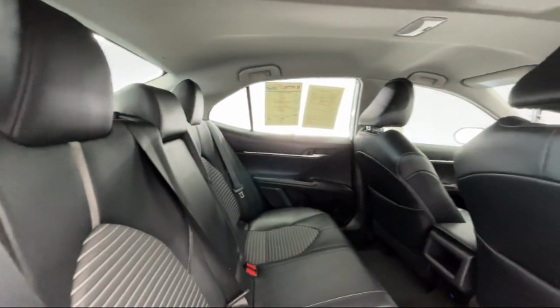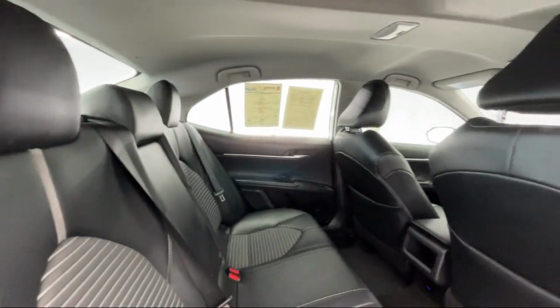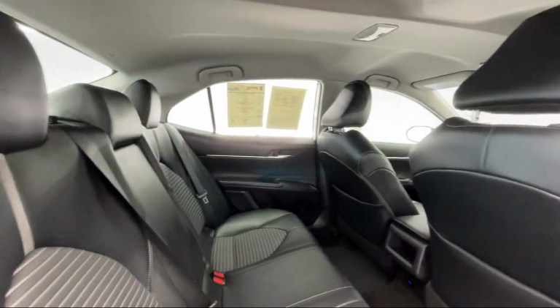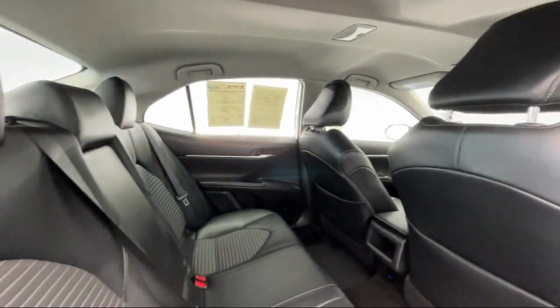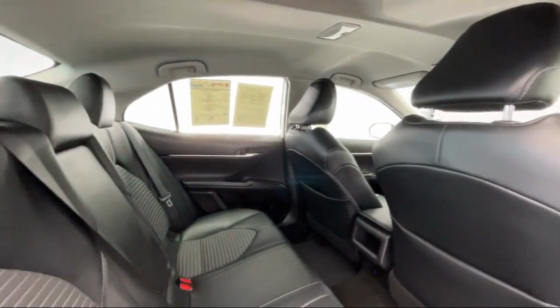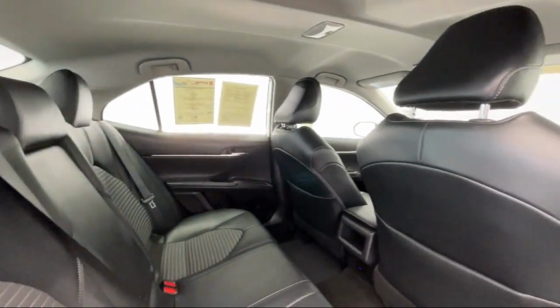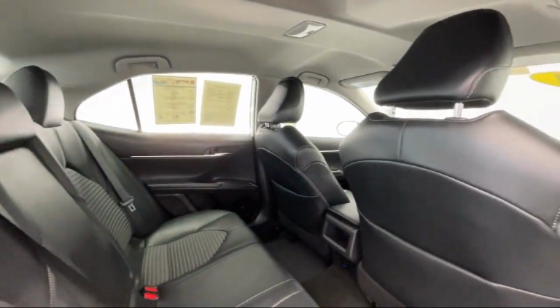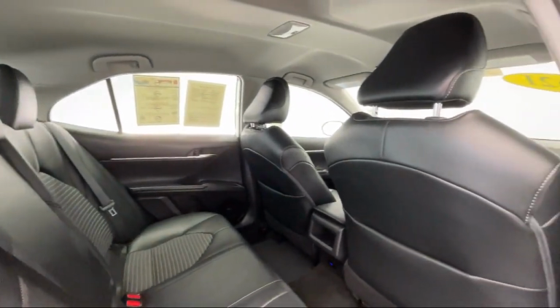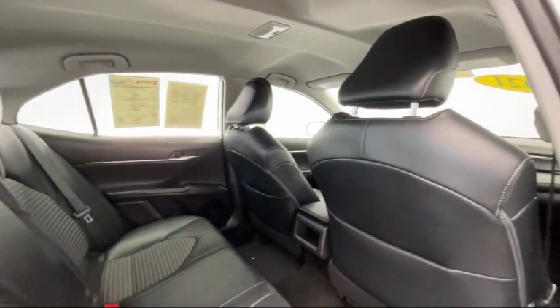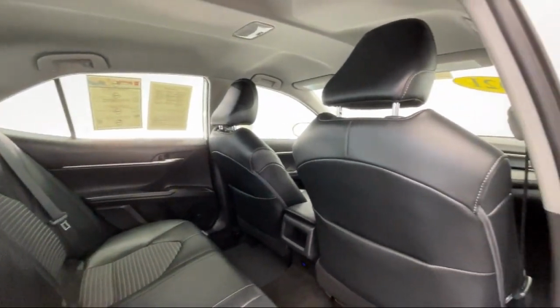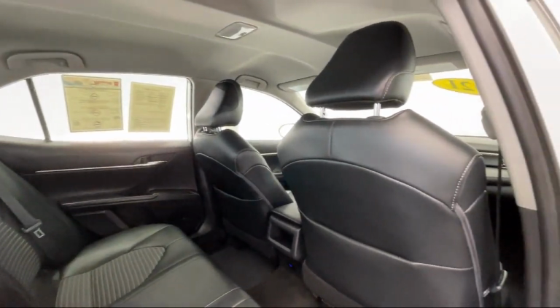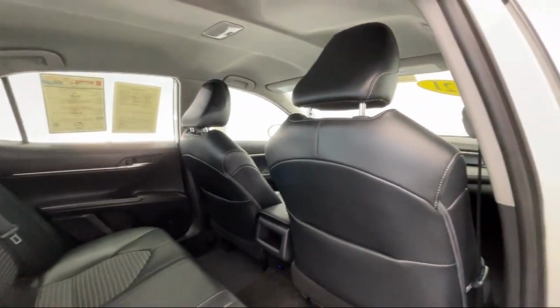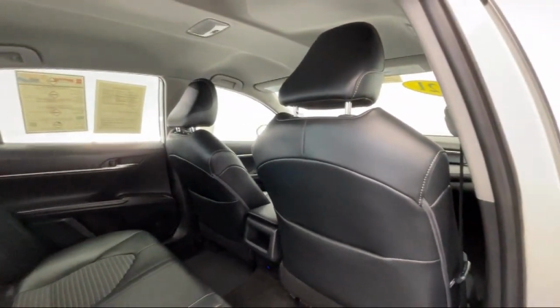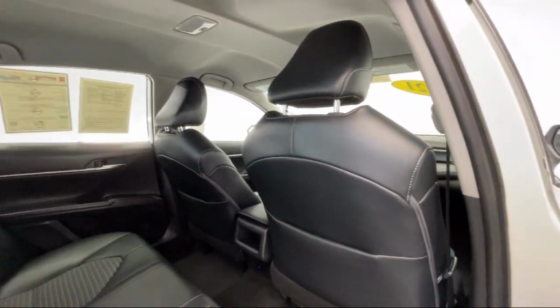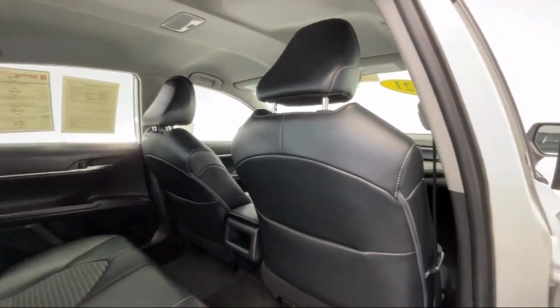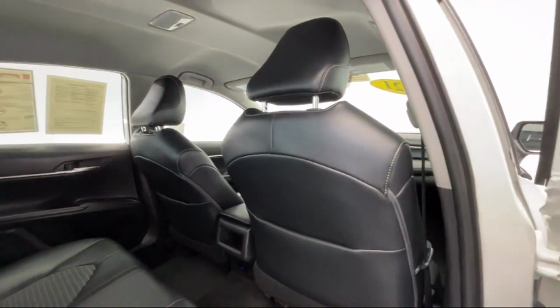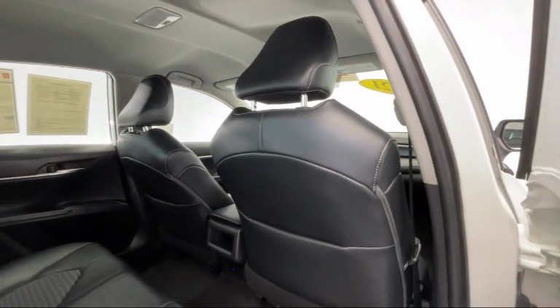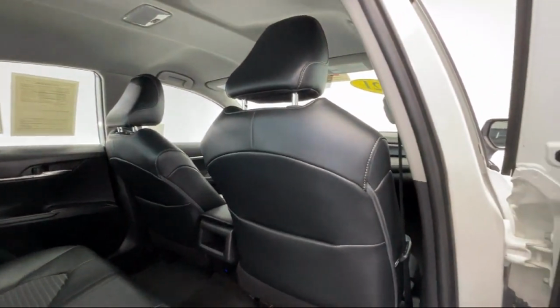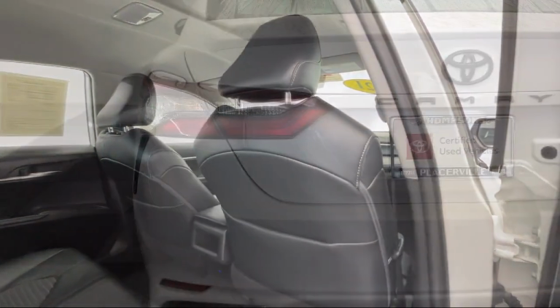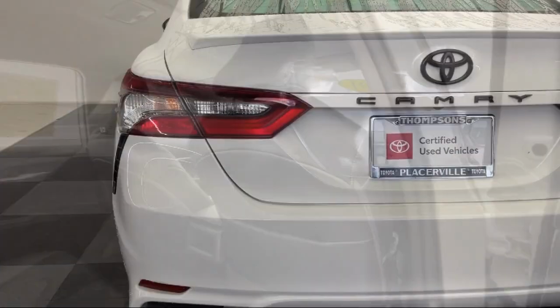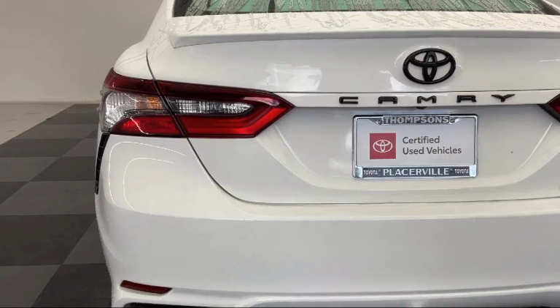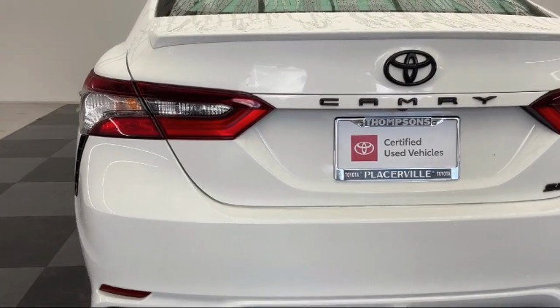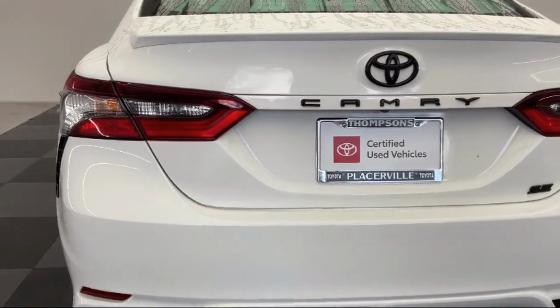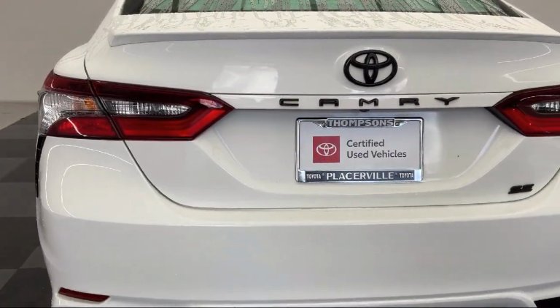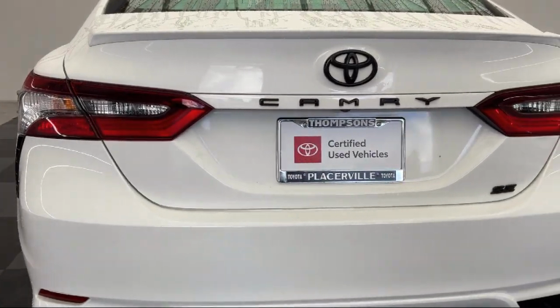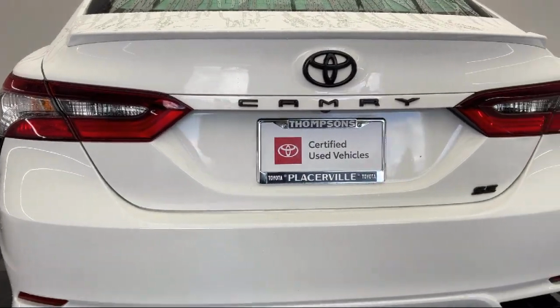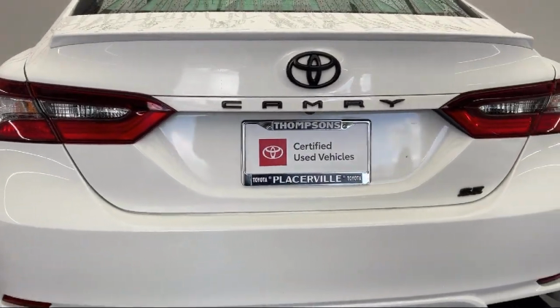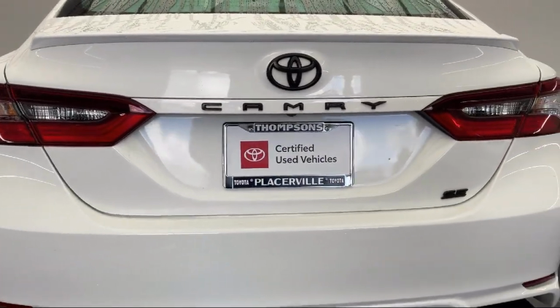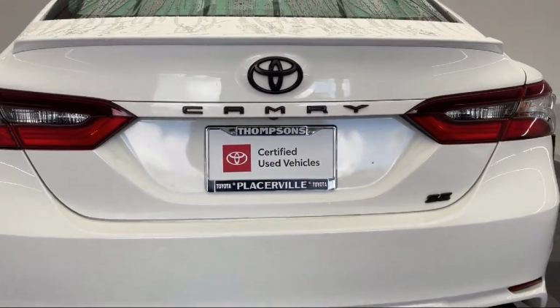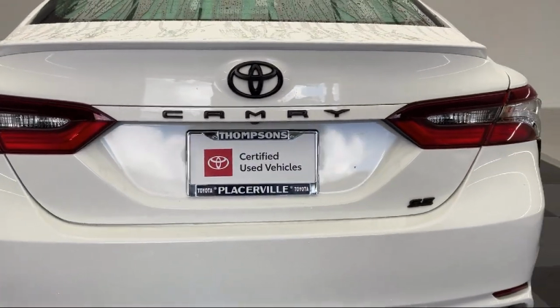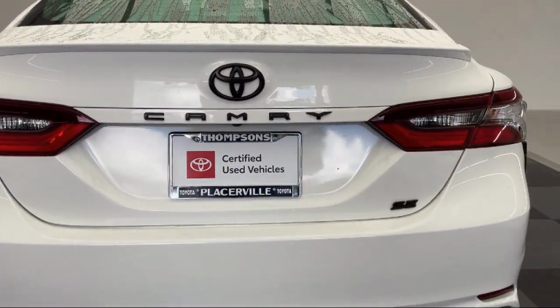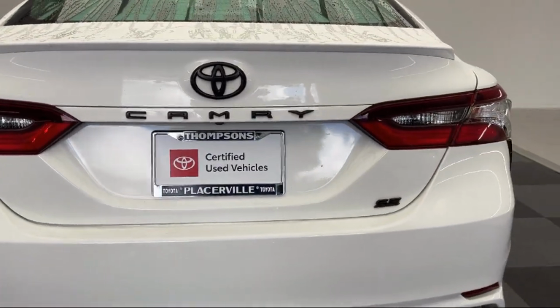Lane keep assist, auxiliary audio input, LED headlights, and has less than 30,000 miles on the odometer.